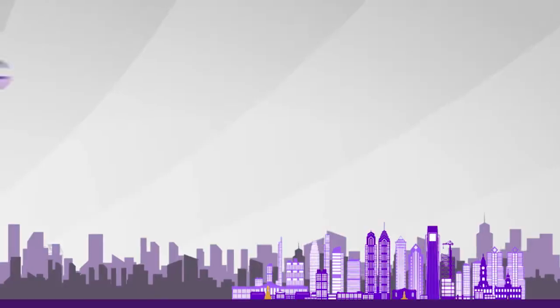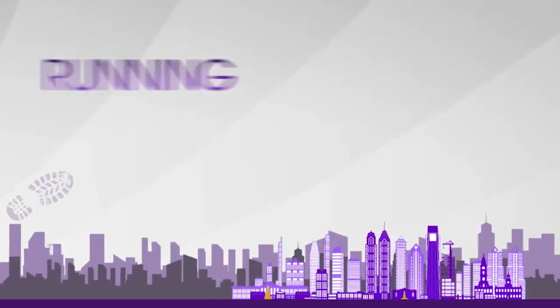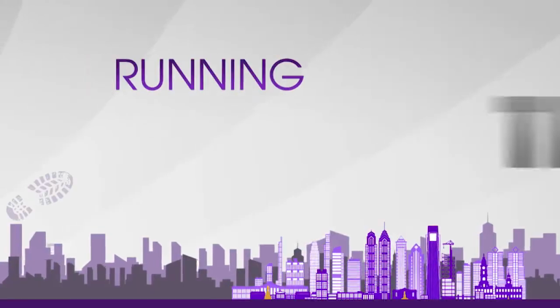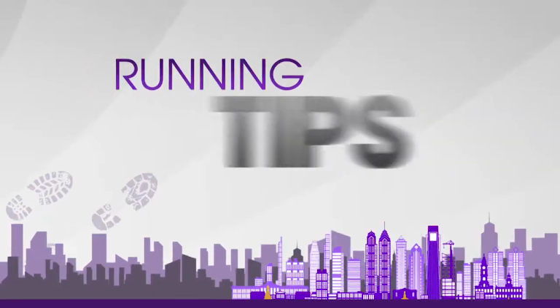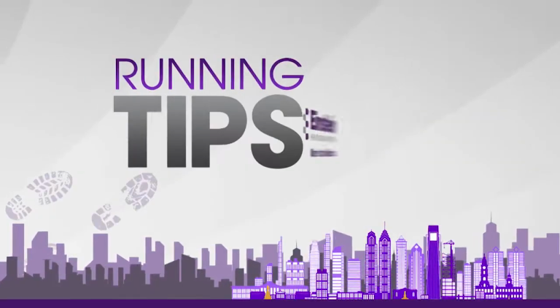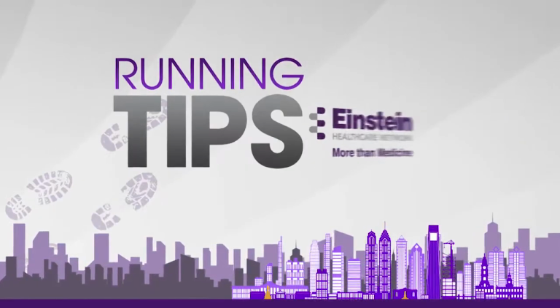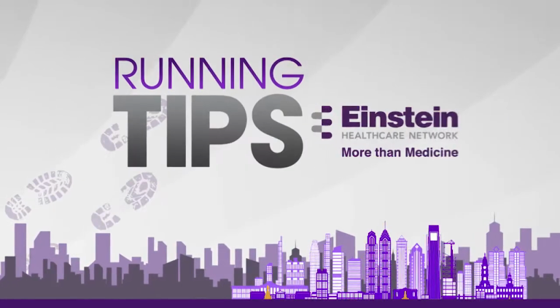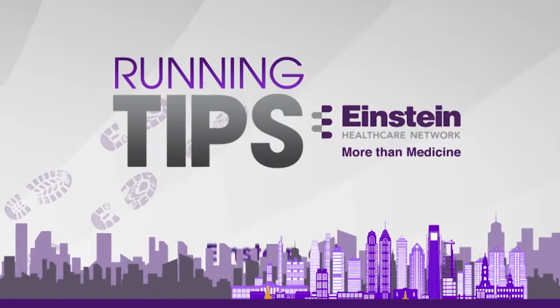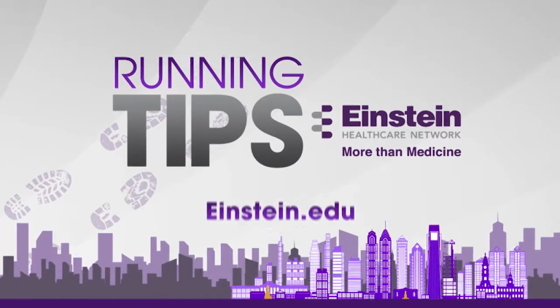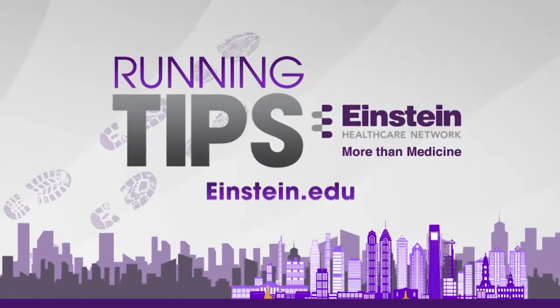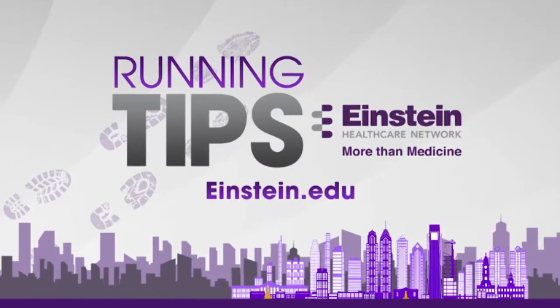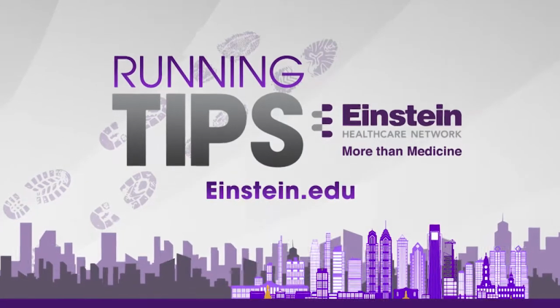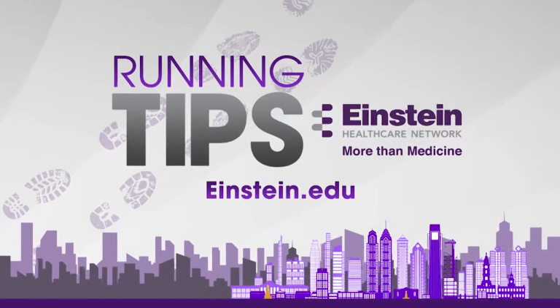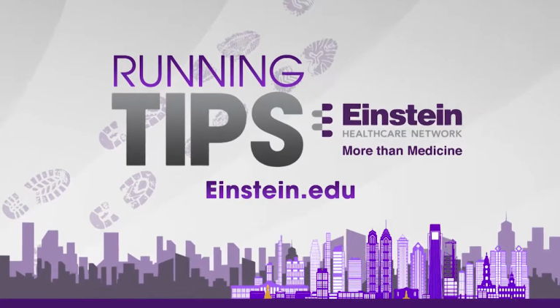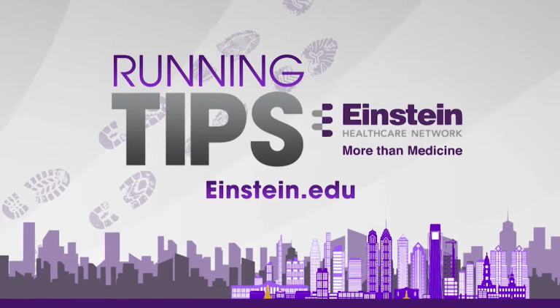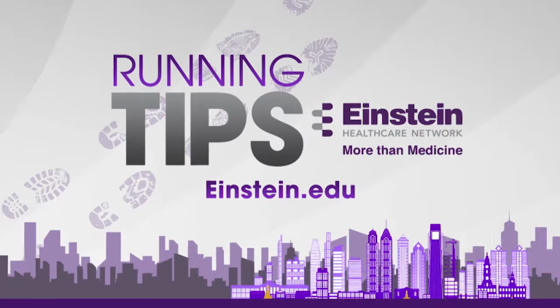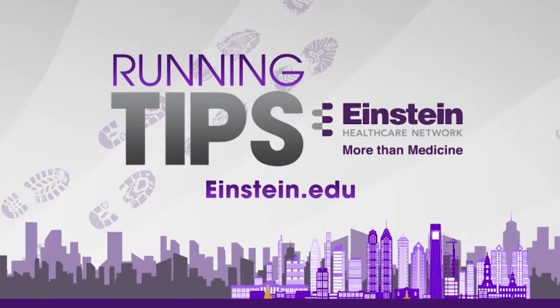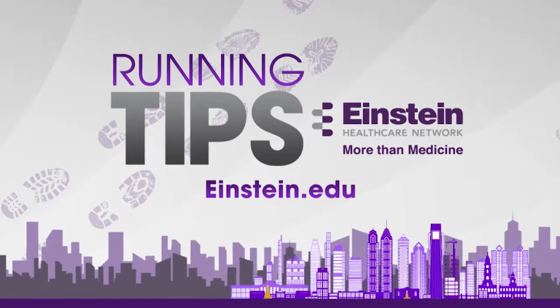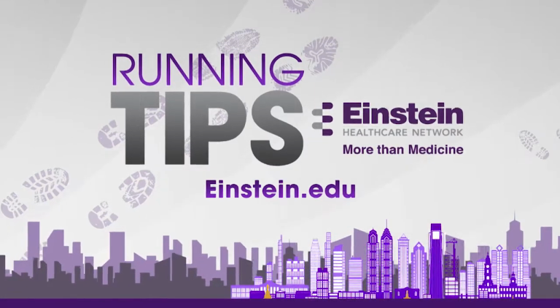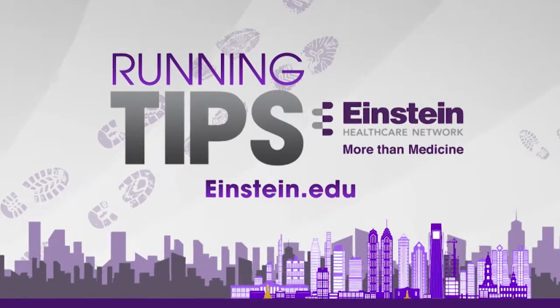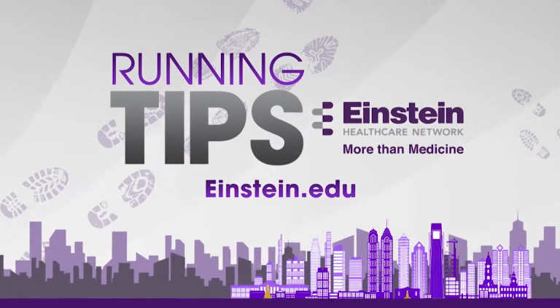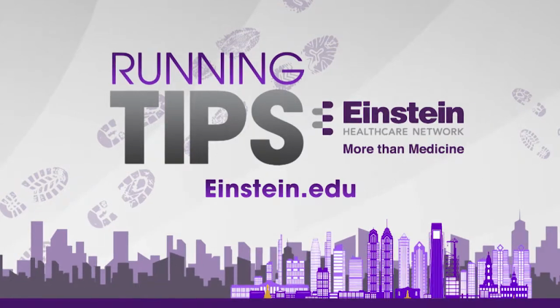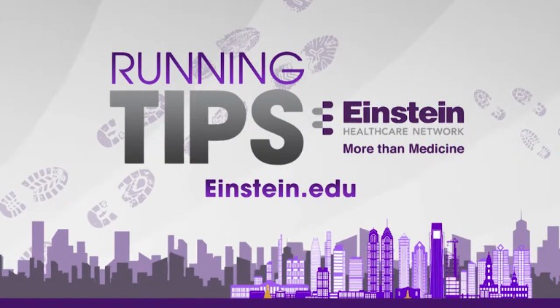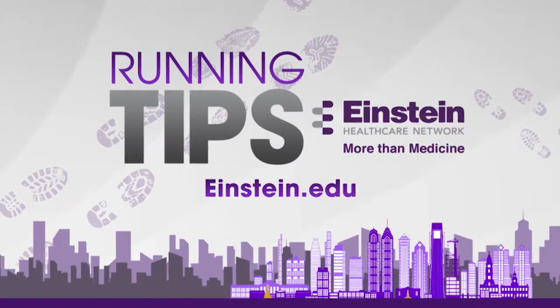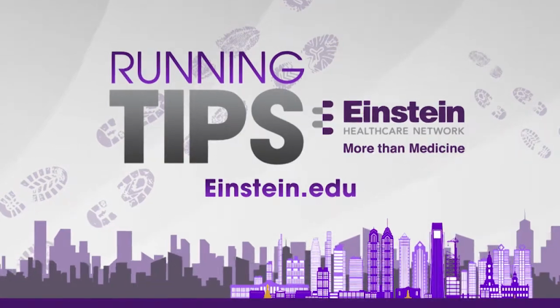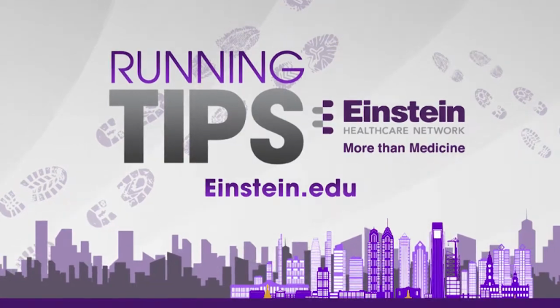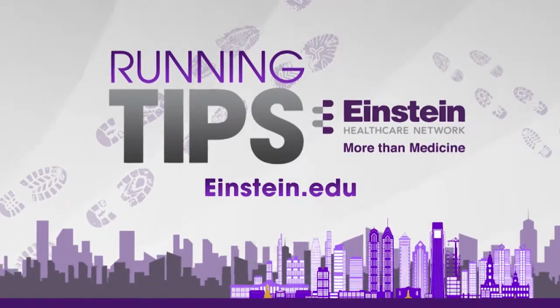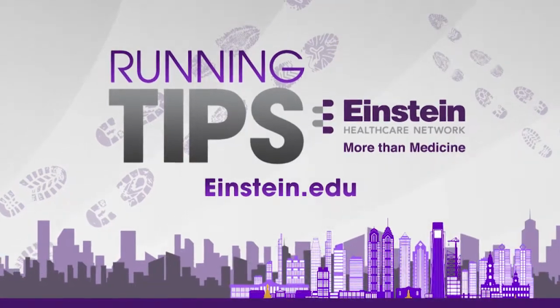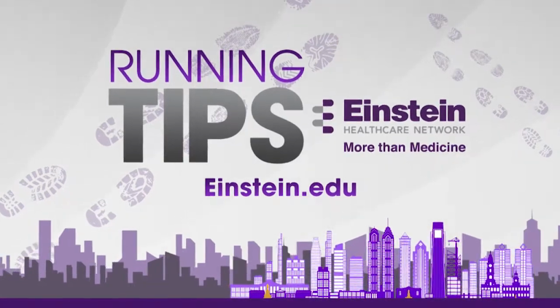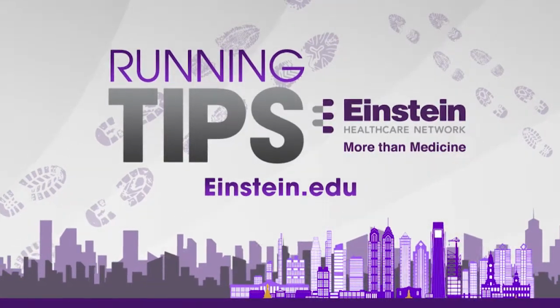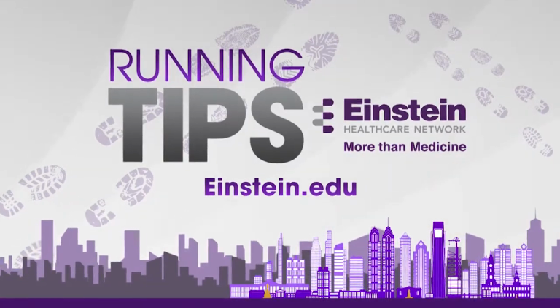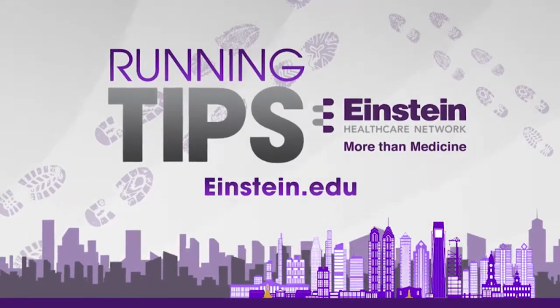All of us at Einstein Healthcare Network salute the participants of the 38th Annual Blue Cross Broad Street Run.